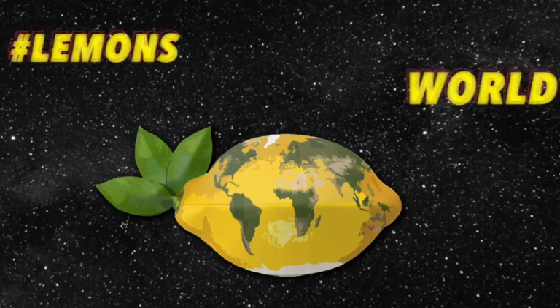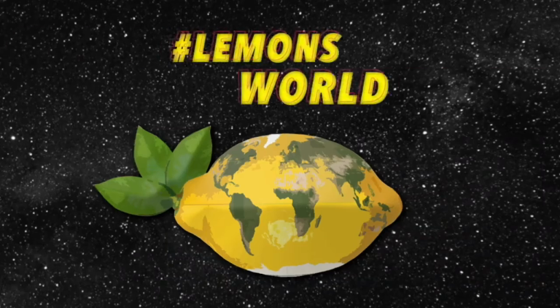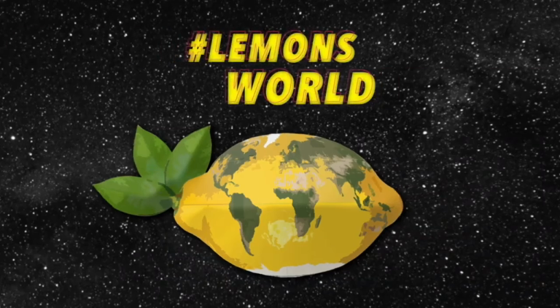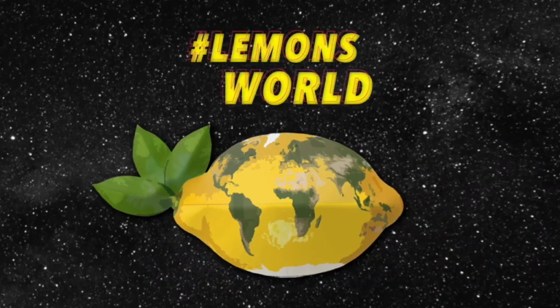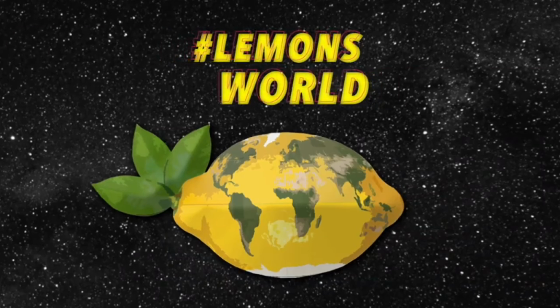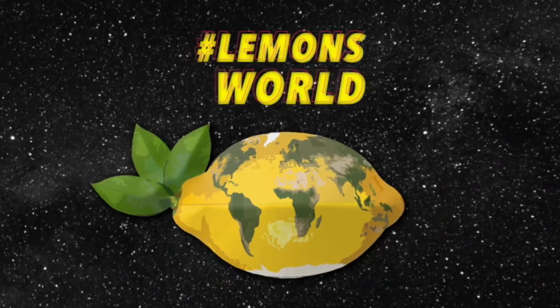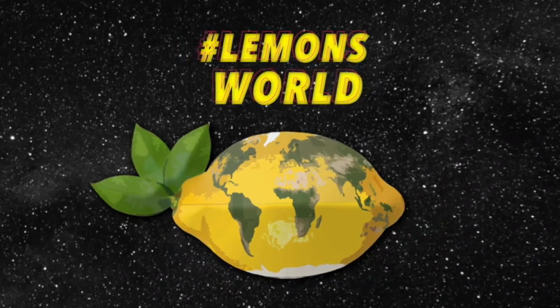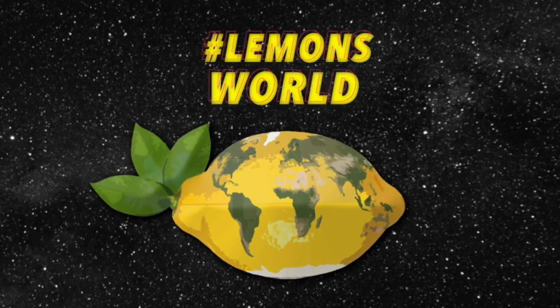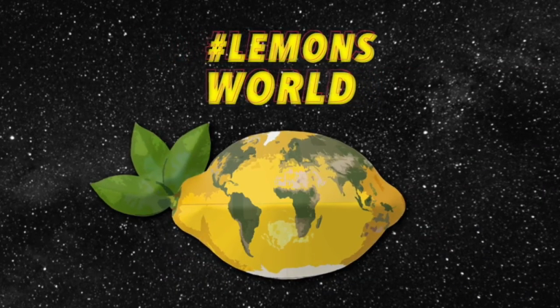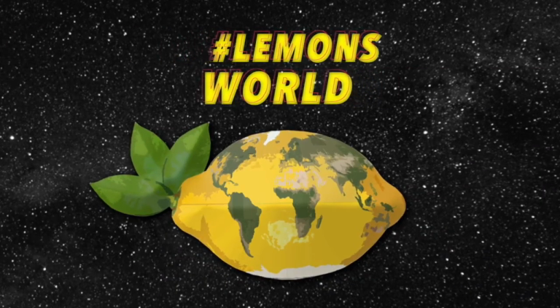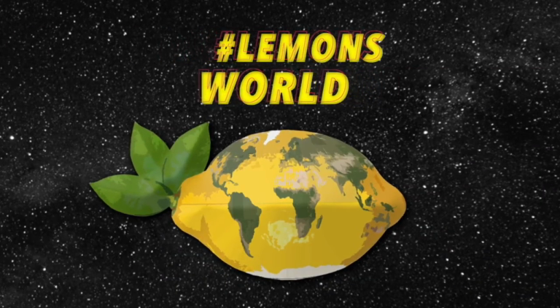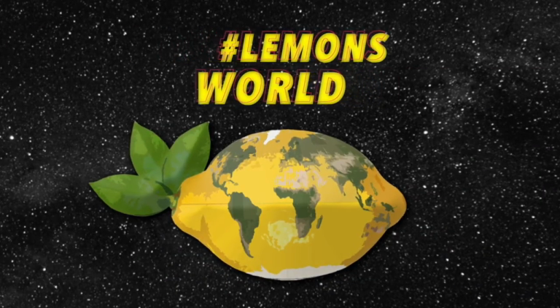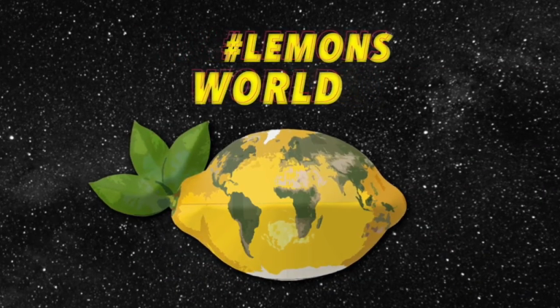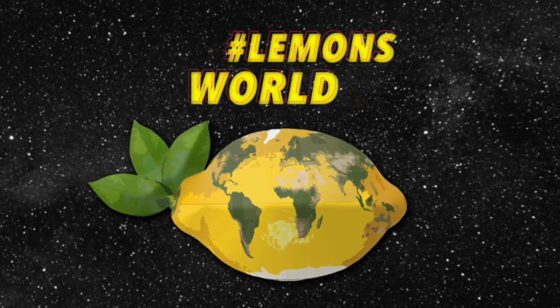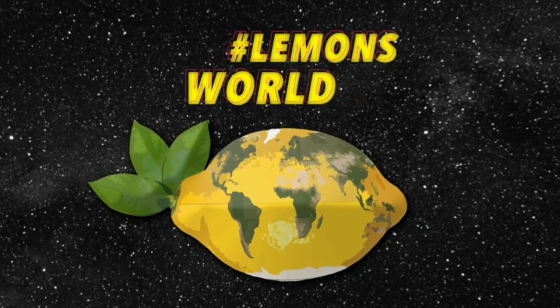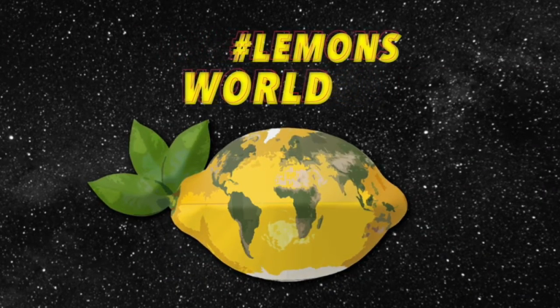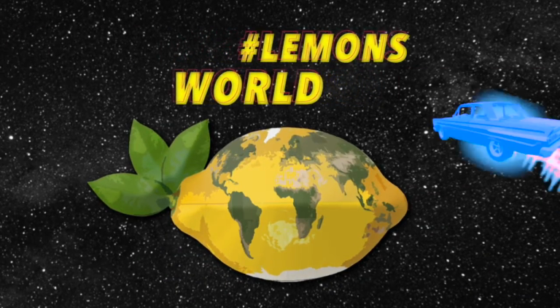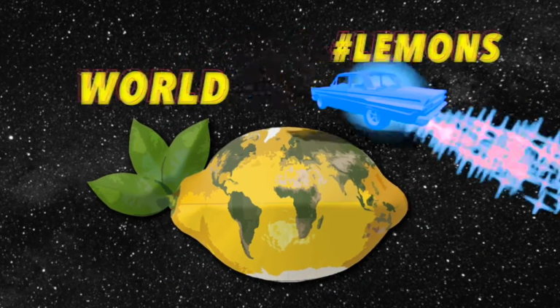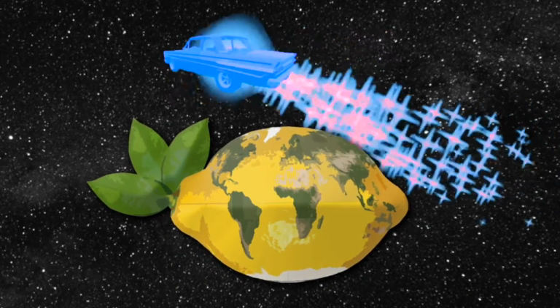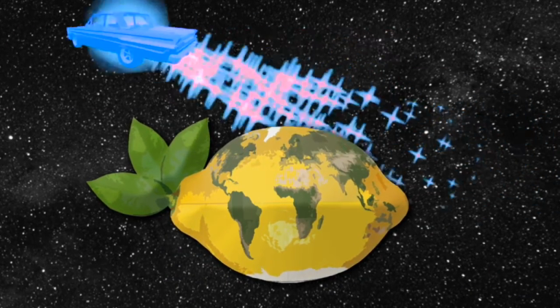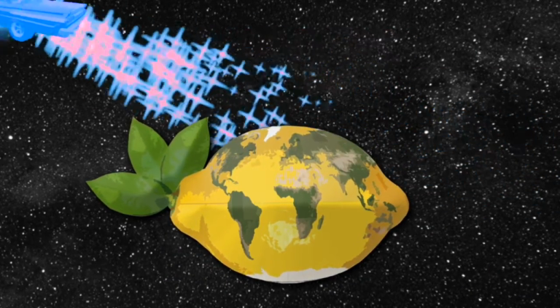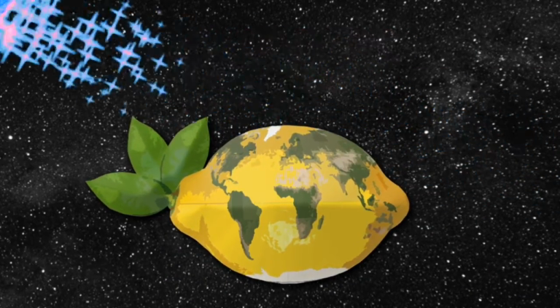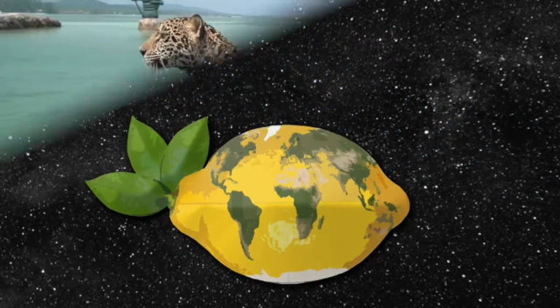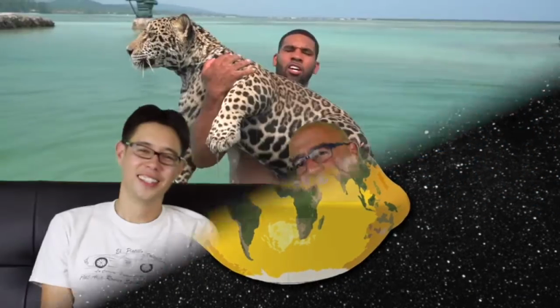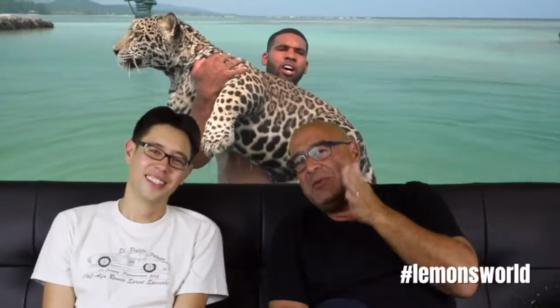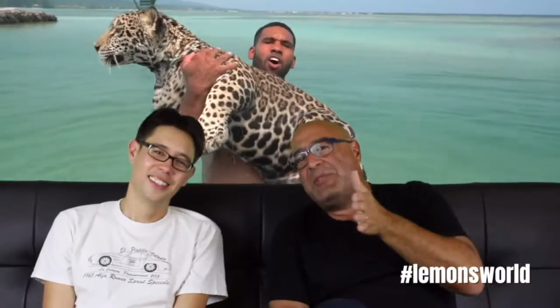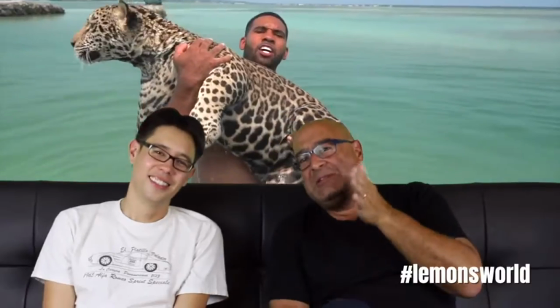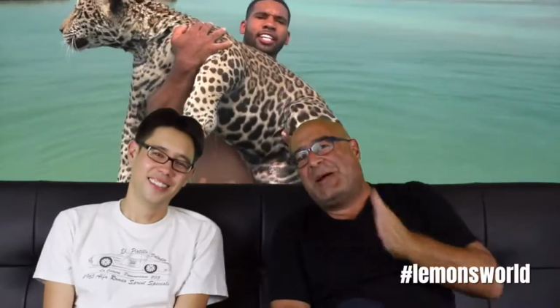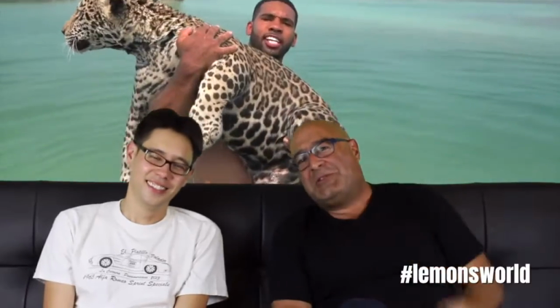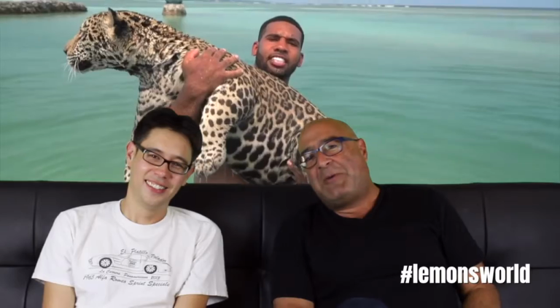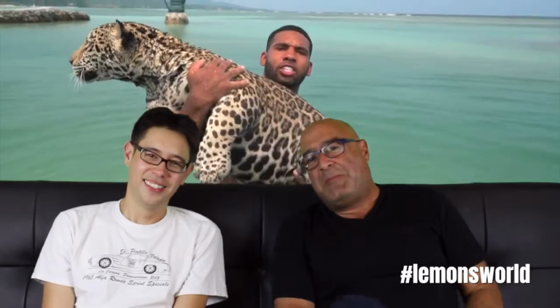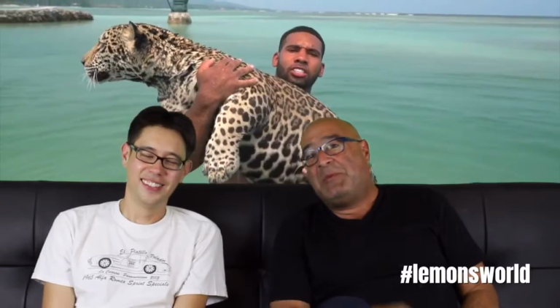Welcome to Lemons World for Extra Lemons Craft. I want to say a few things about Jaguar people.